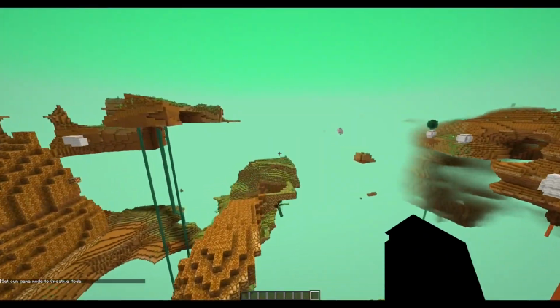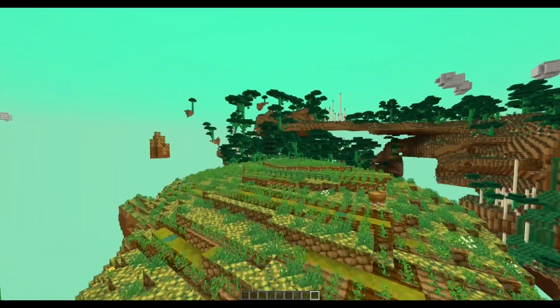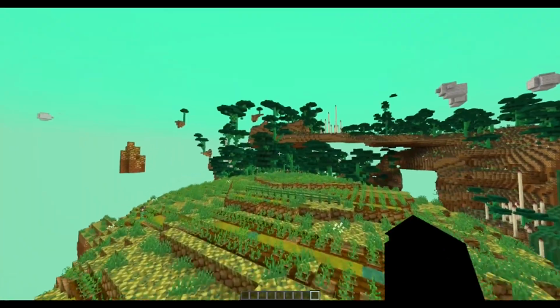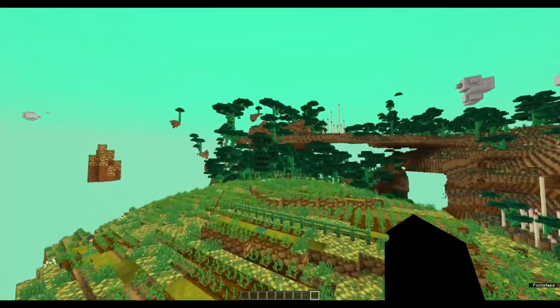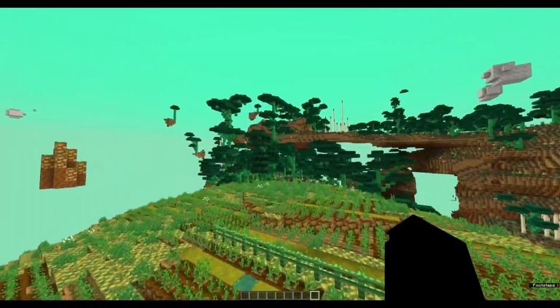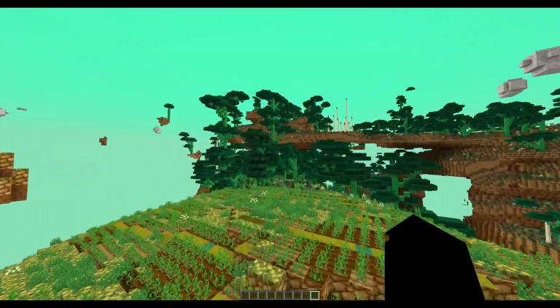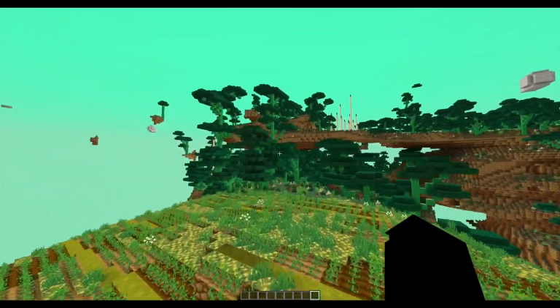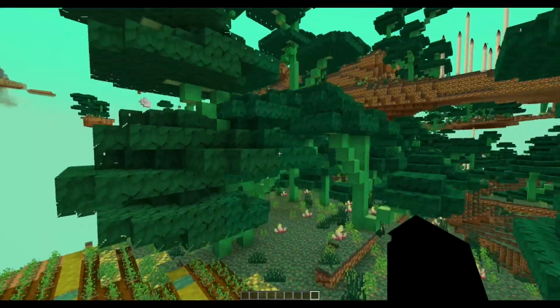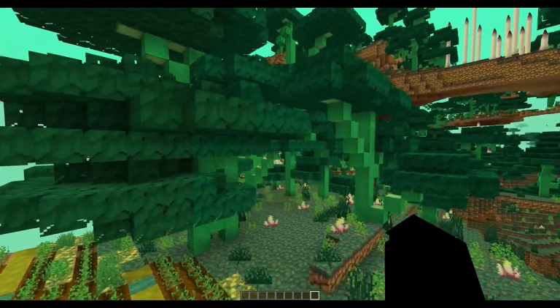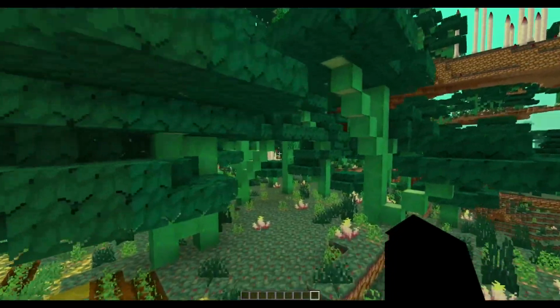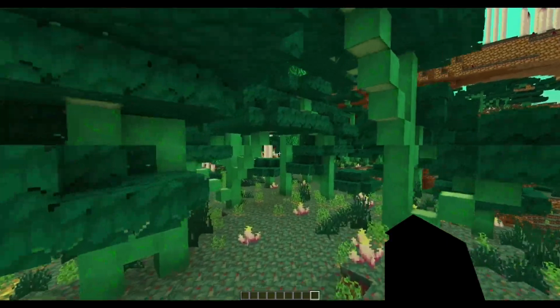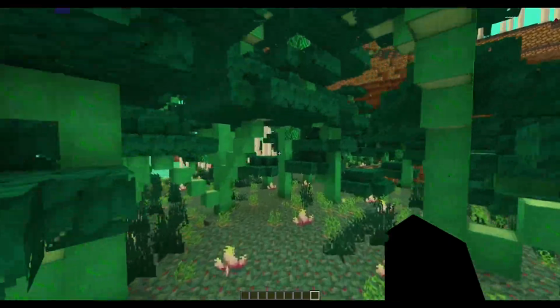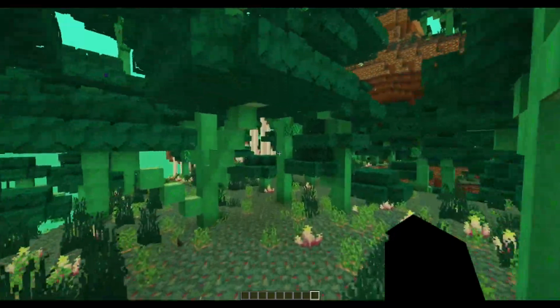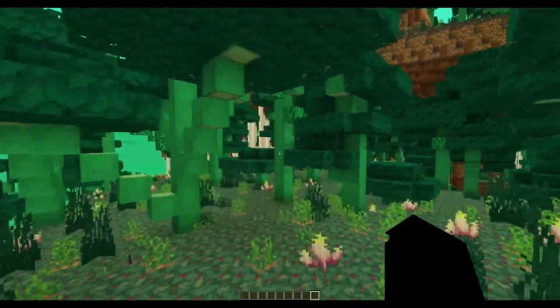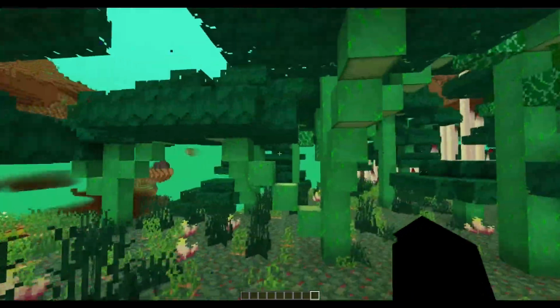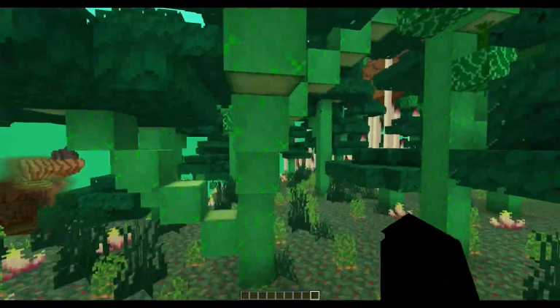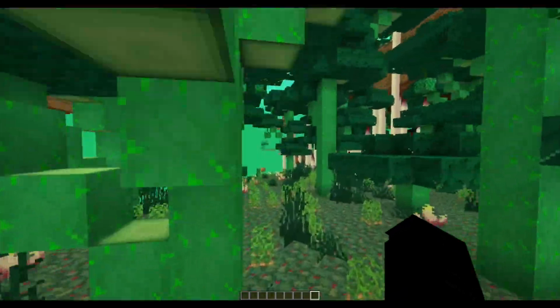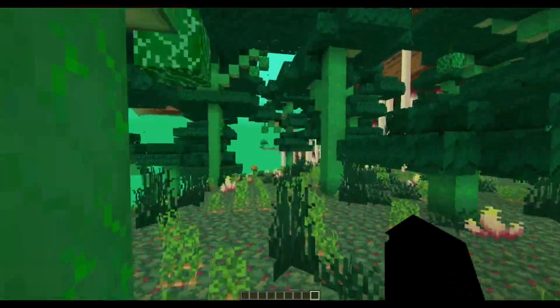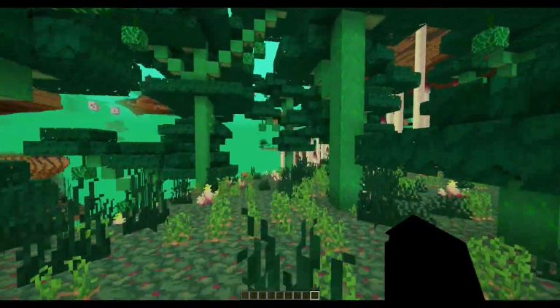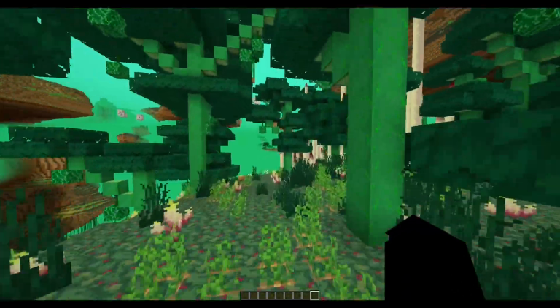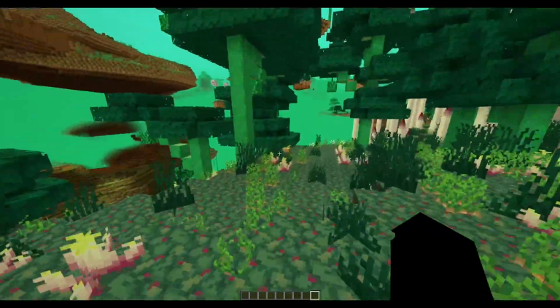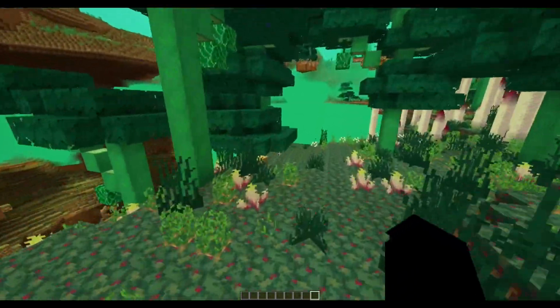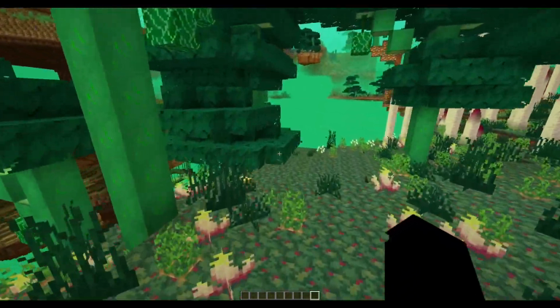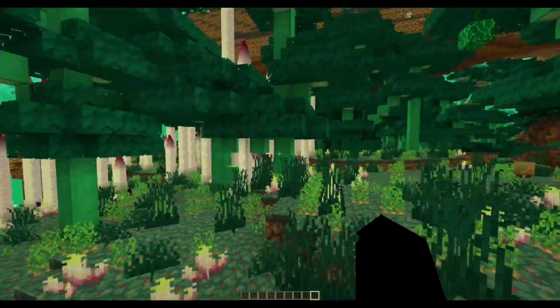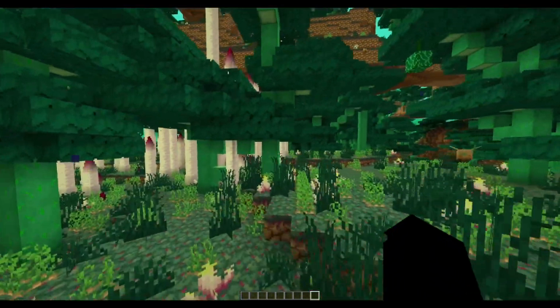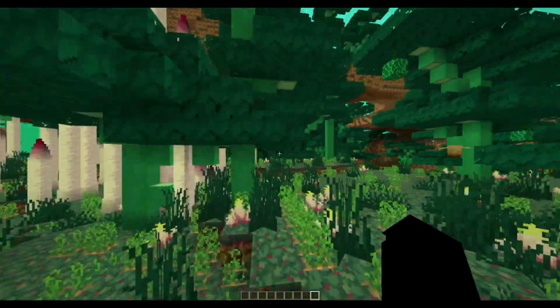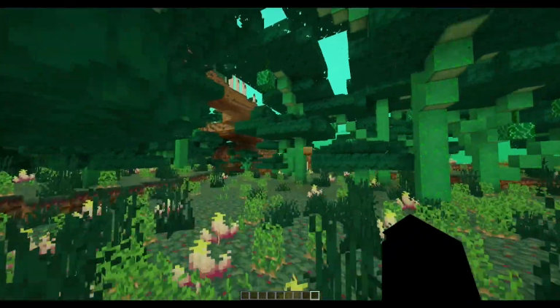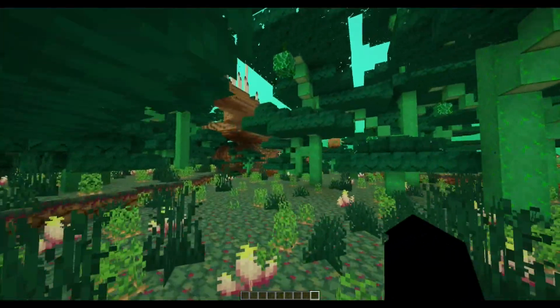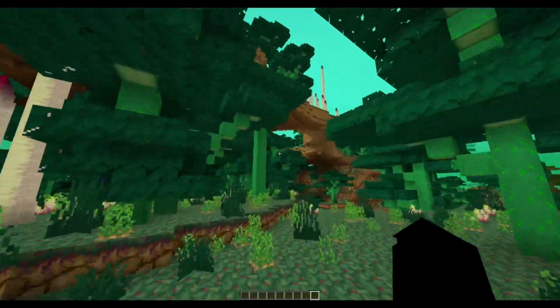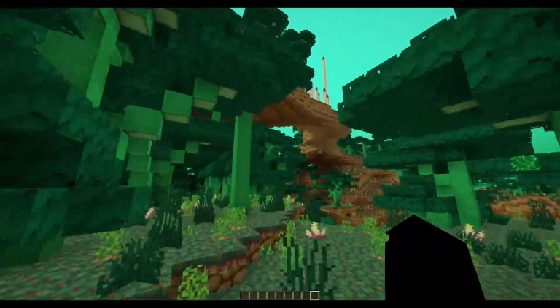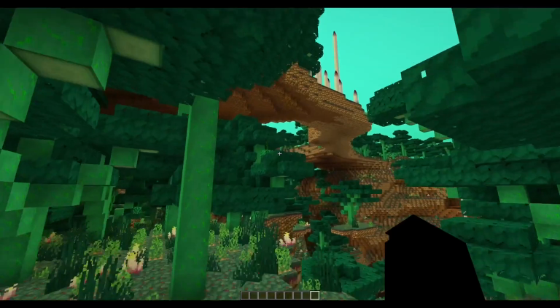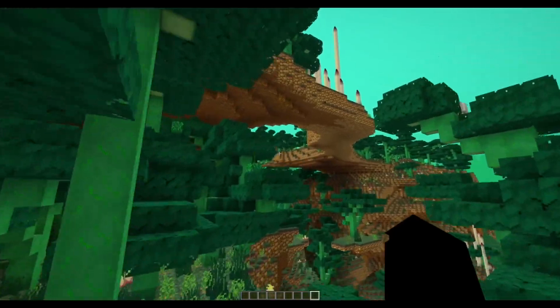This is a Corruption Biome. It has giant potato plants, phantoms, bats, witches, potato bees, and potato stem.